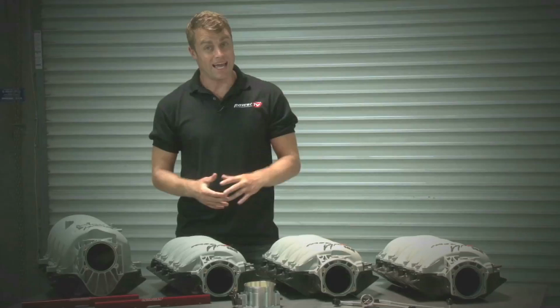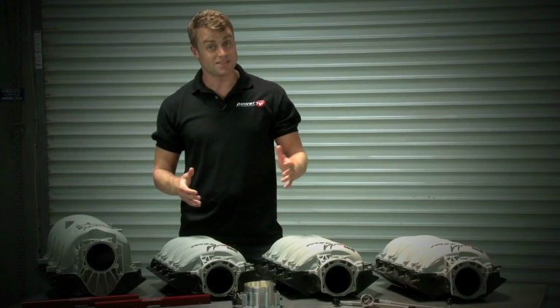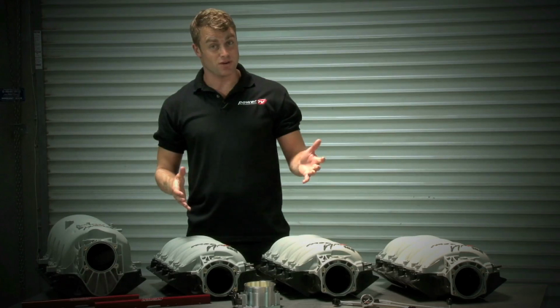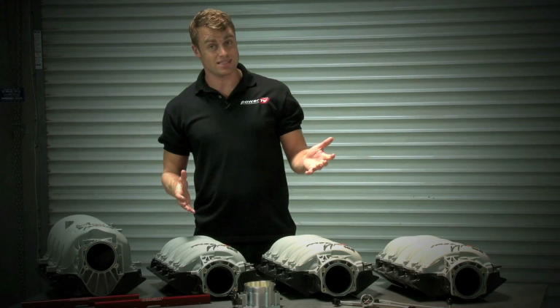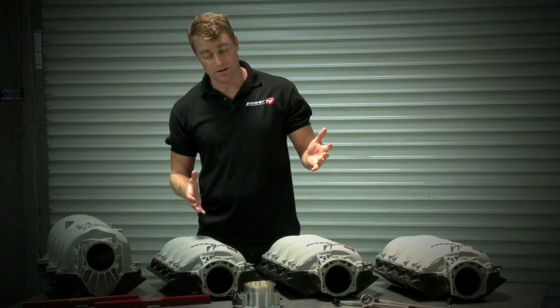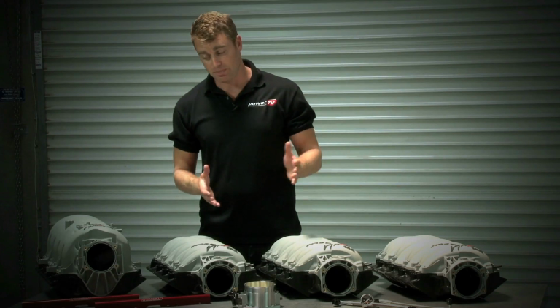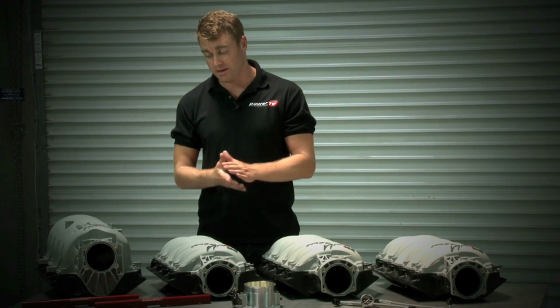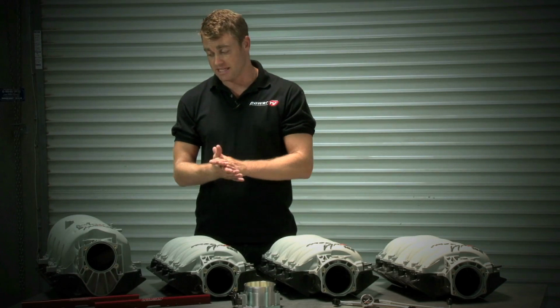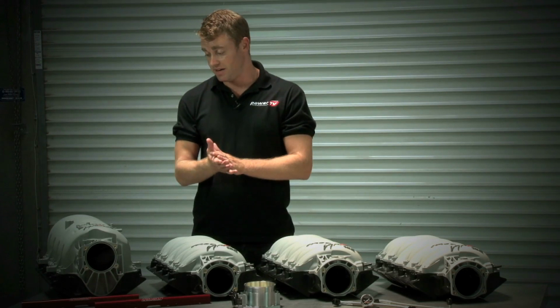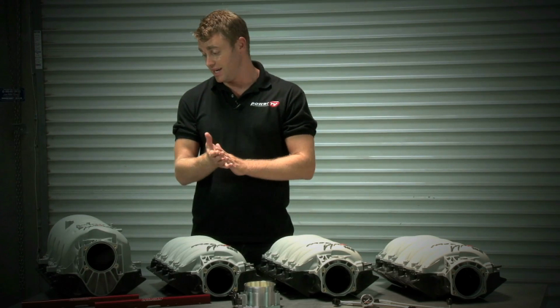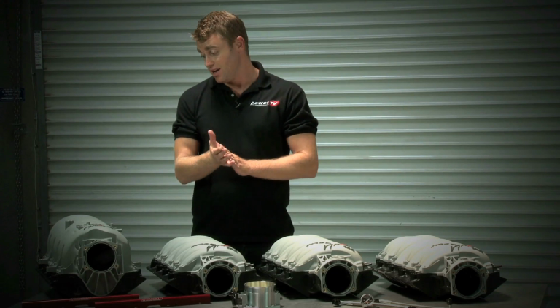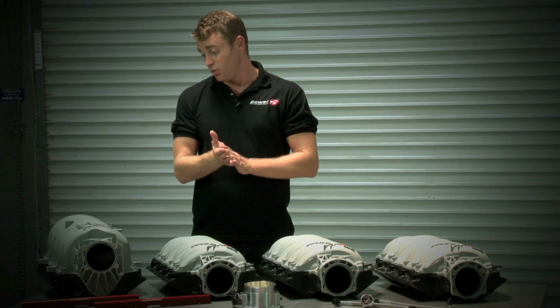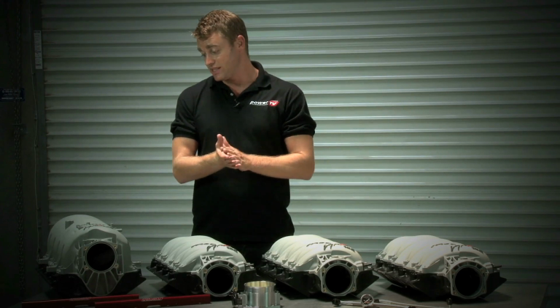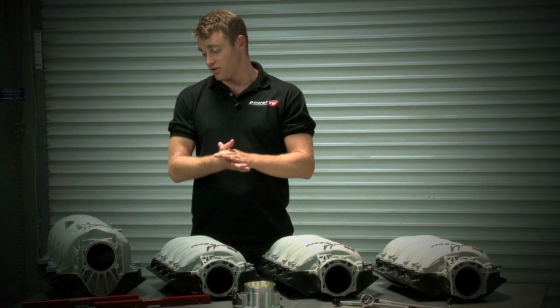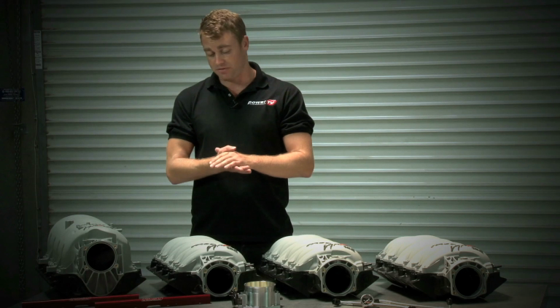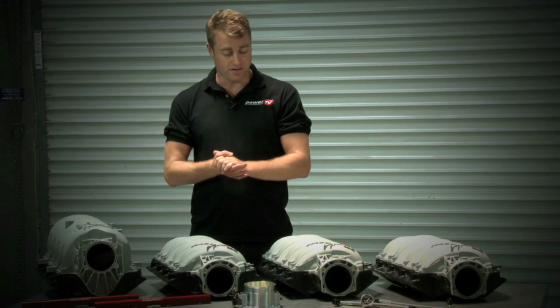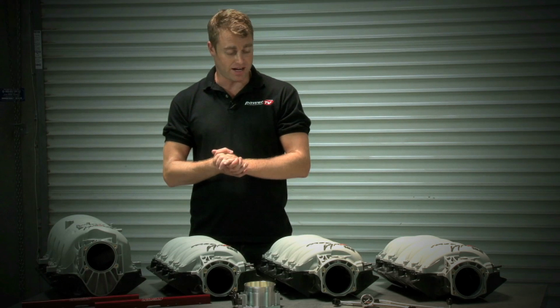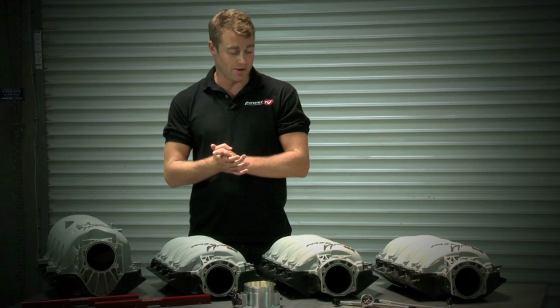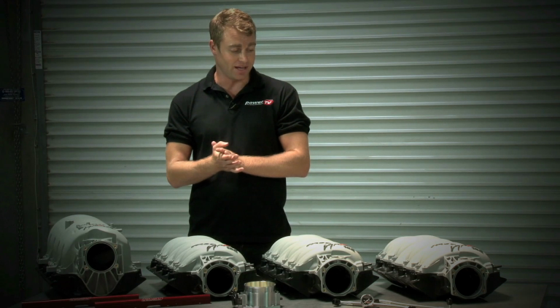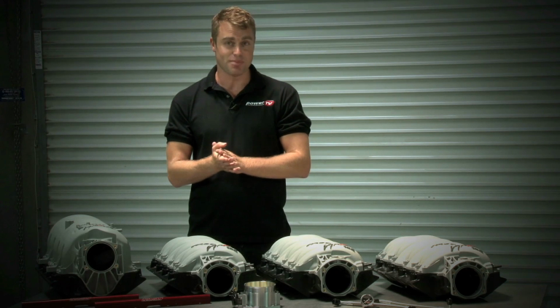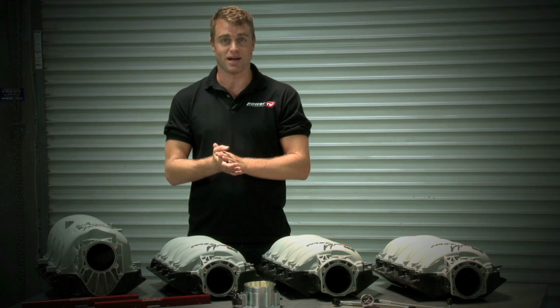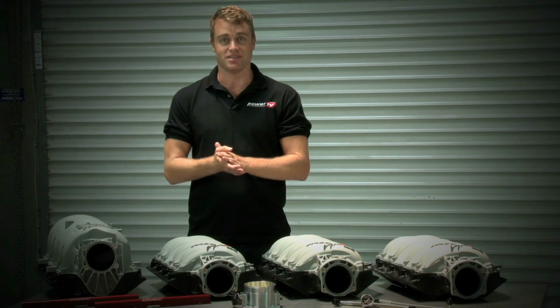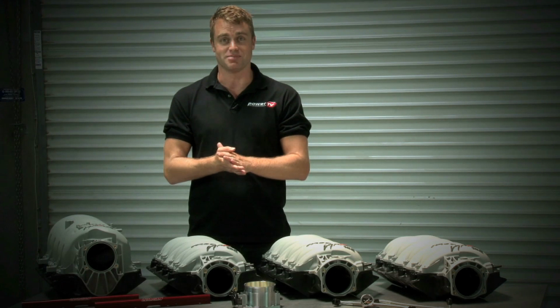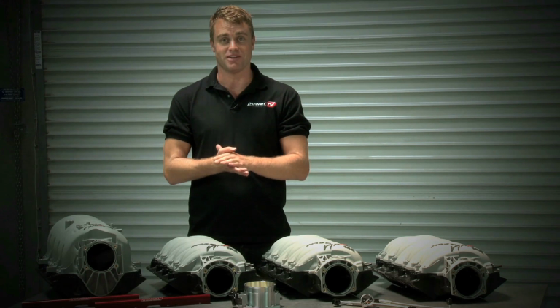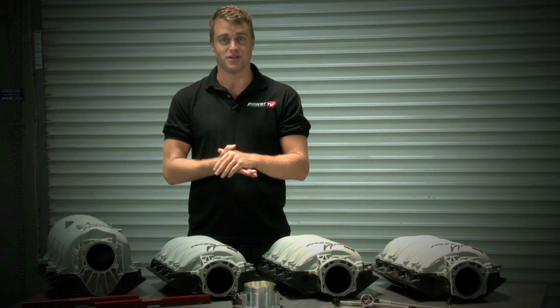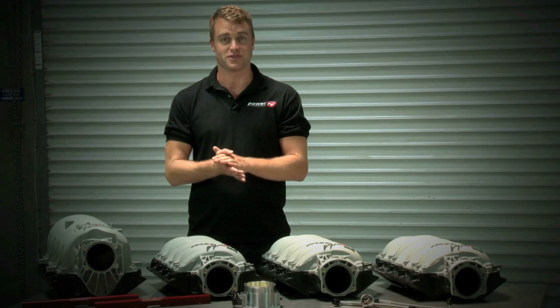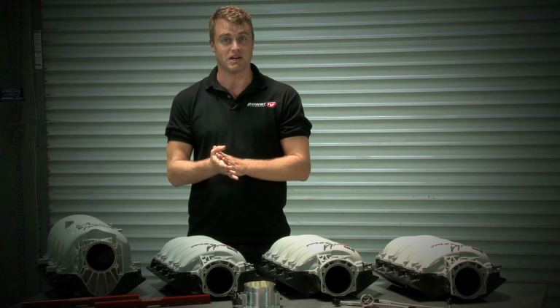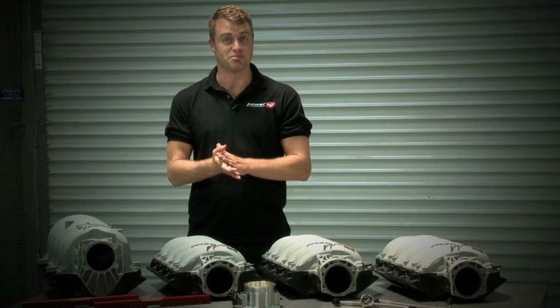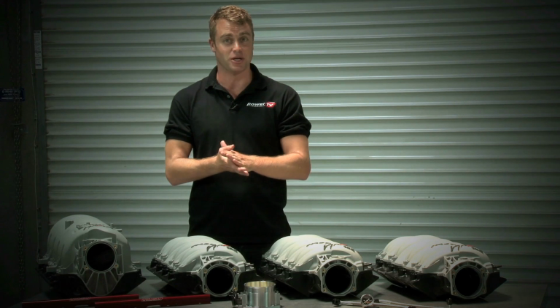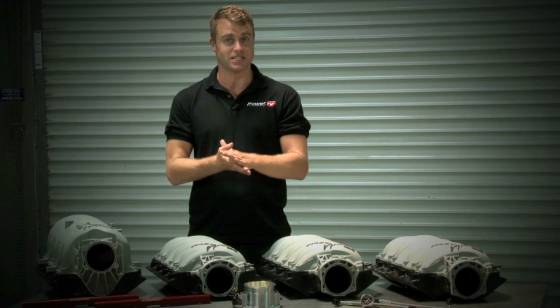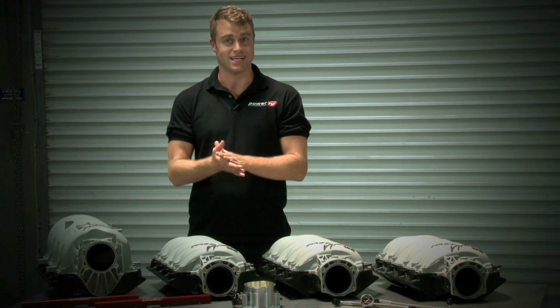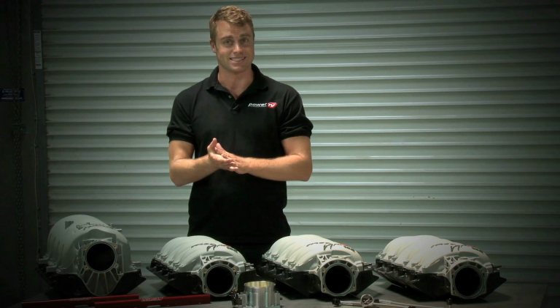As for us here at Power TV, we're just trying to figure out how we can keep a couple of these manifolds for our own project cars.